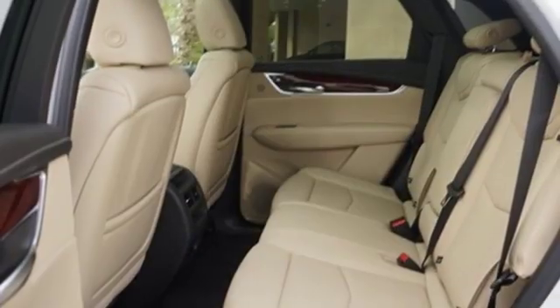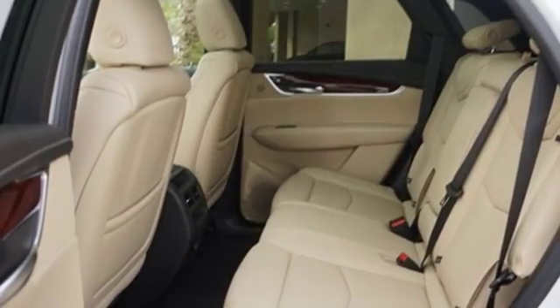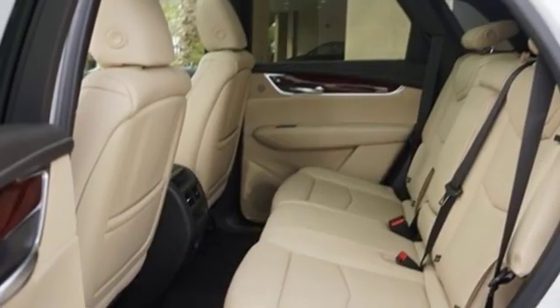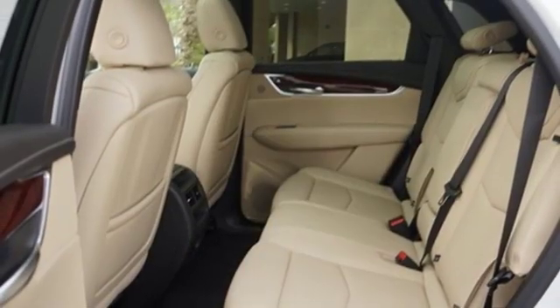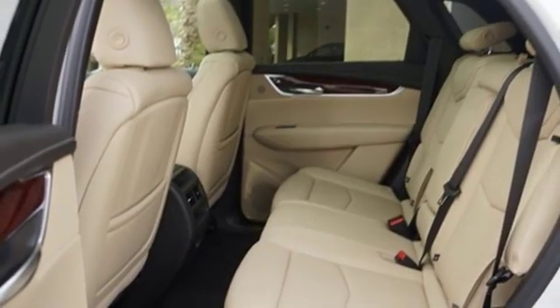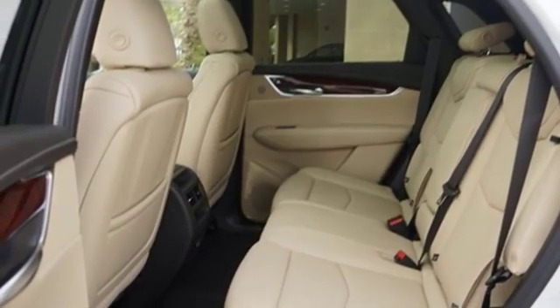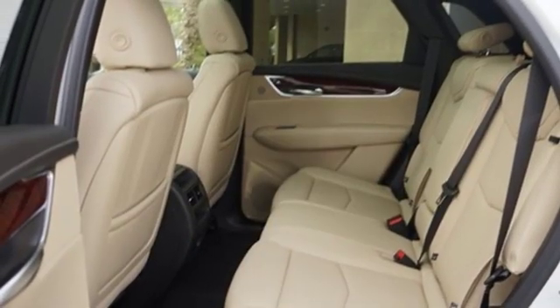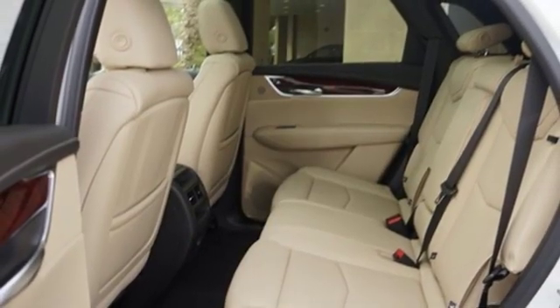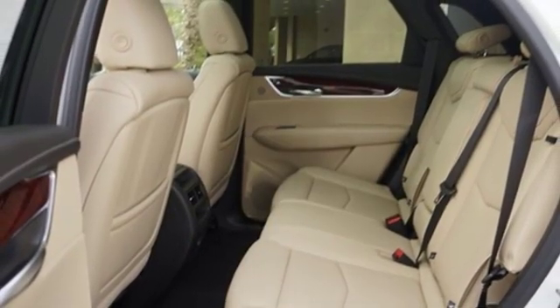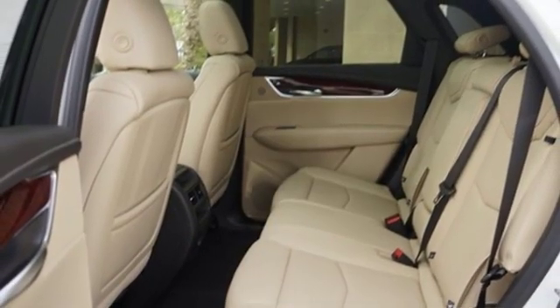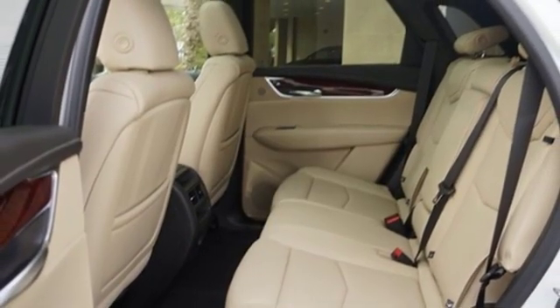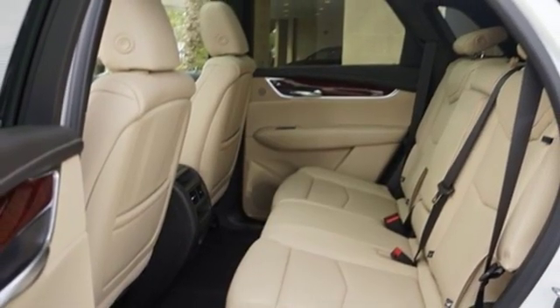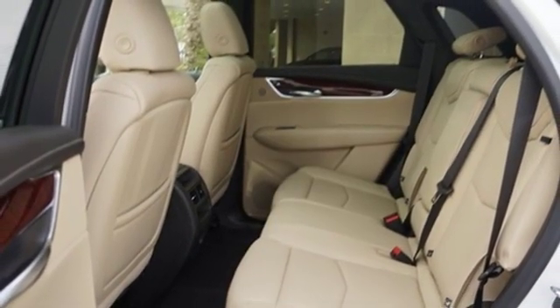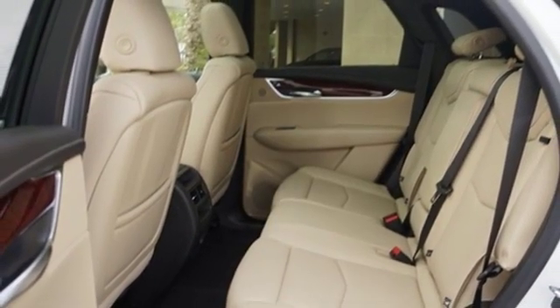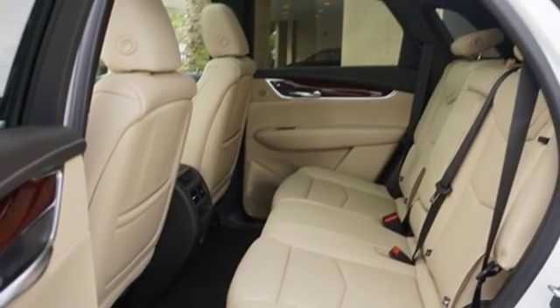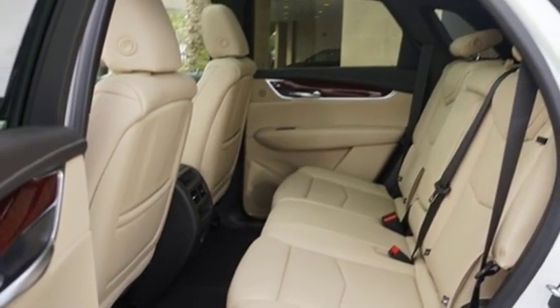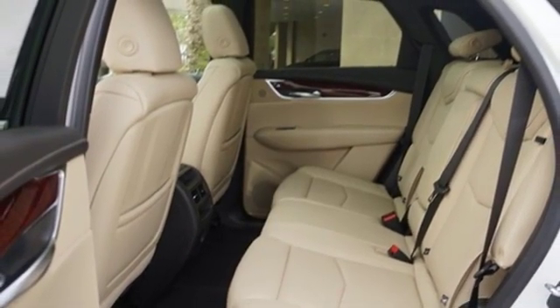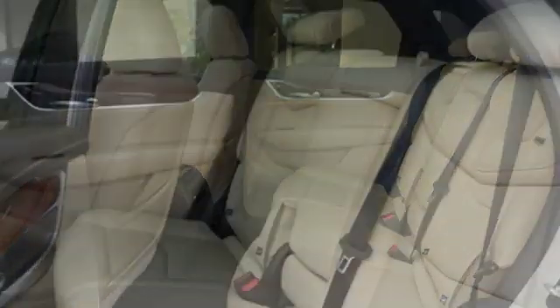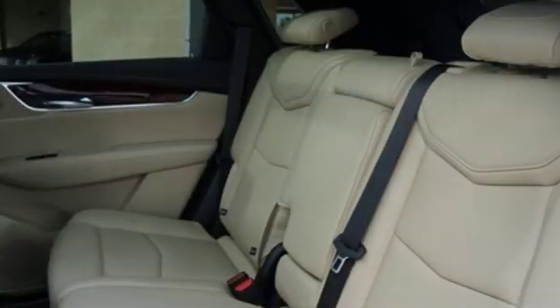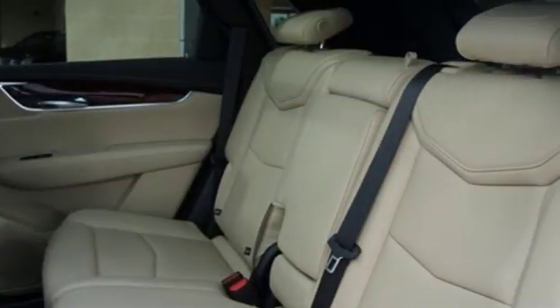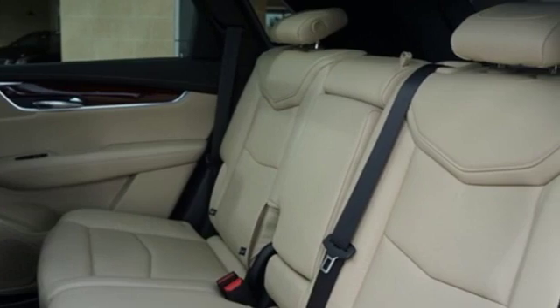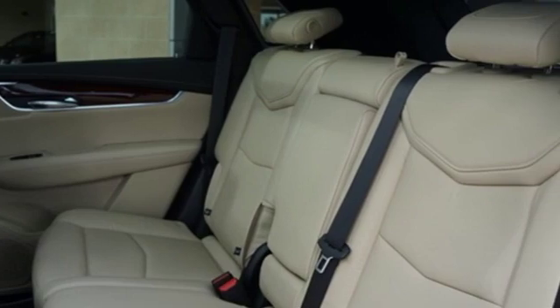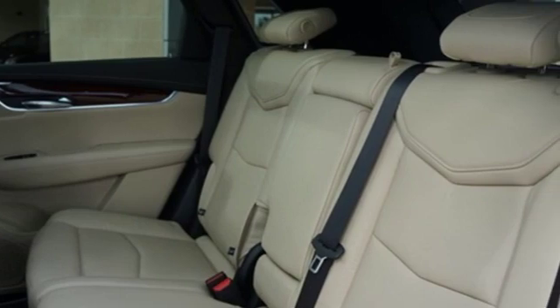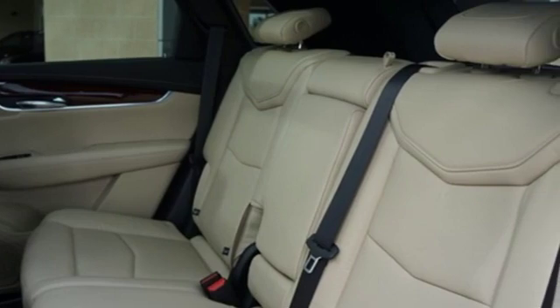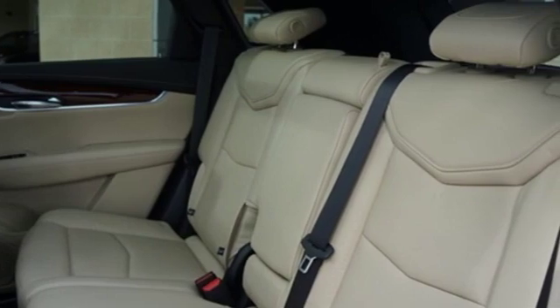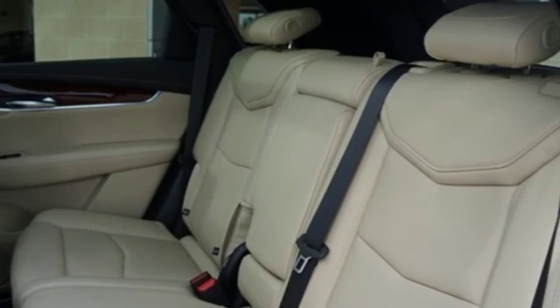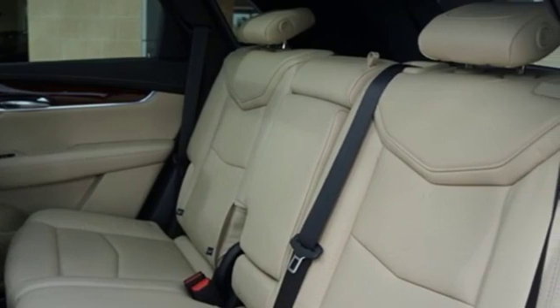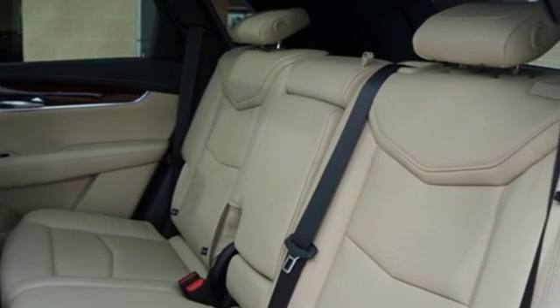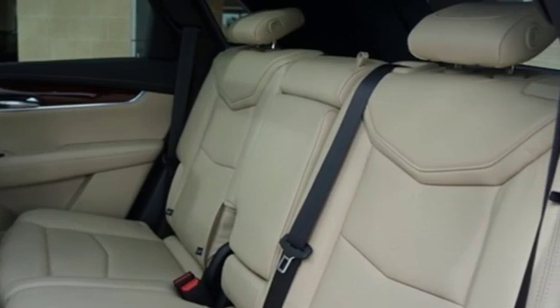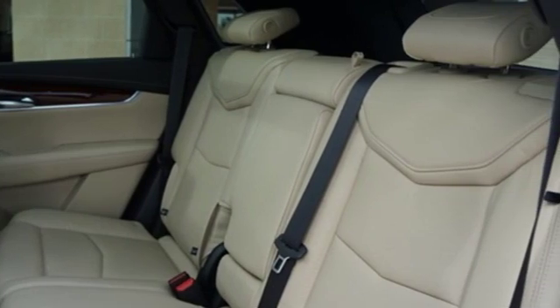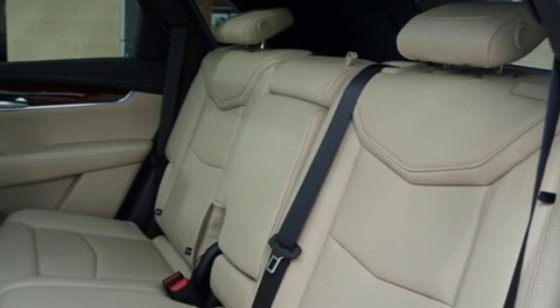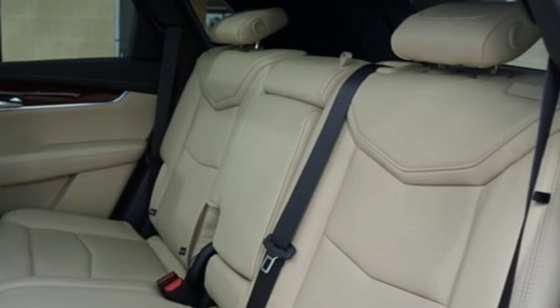Auto dimming mirrors, dual zone climate control, front and rear parking sensors, and power heated mirrors.